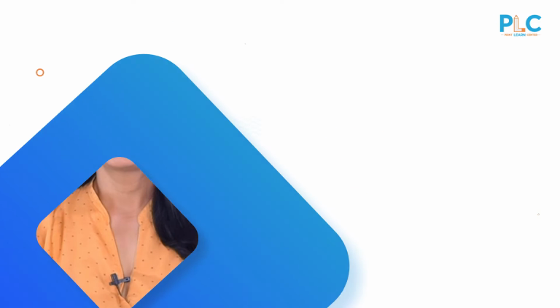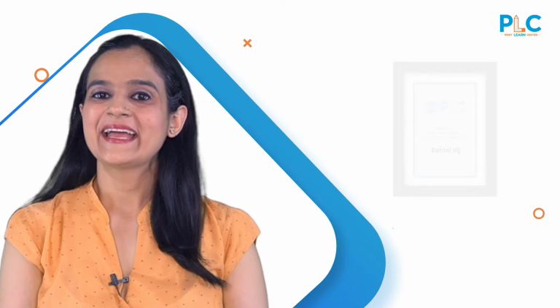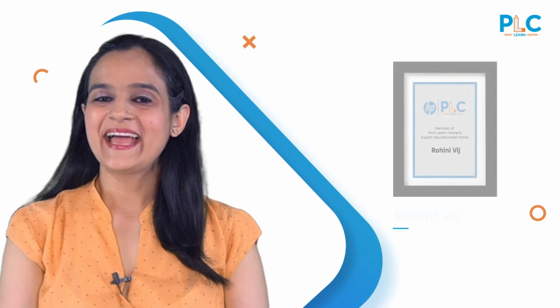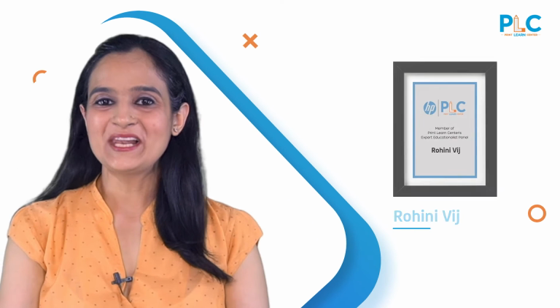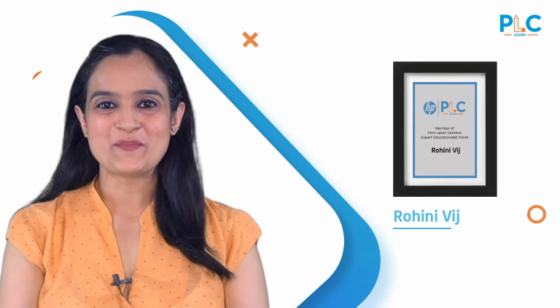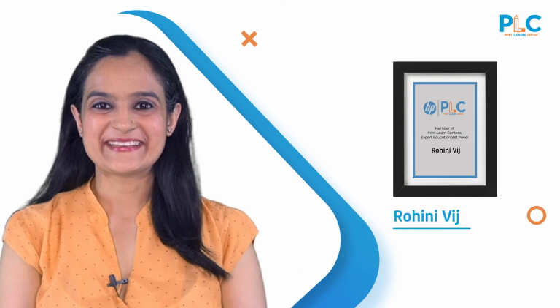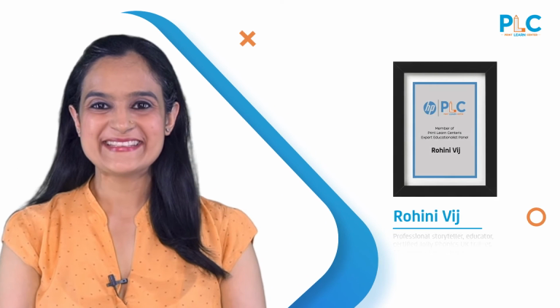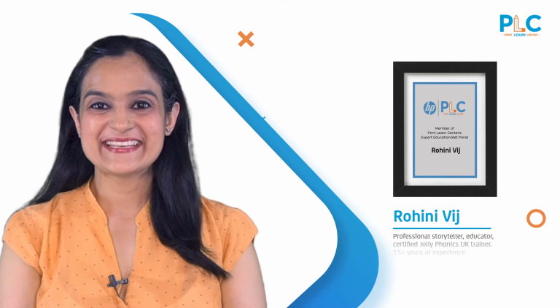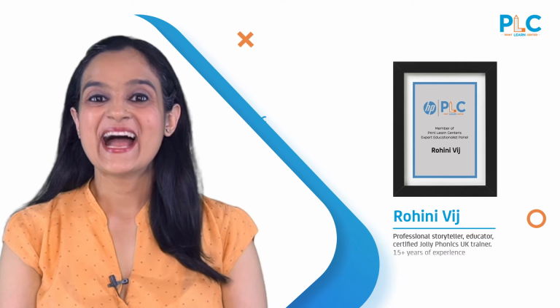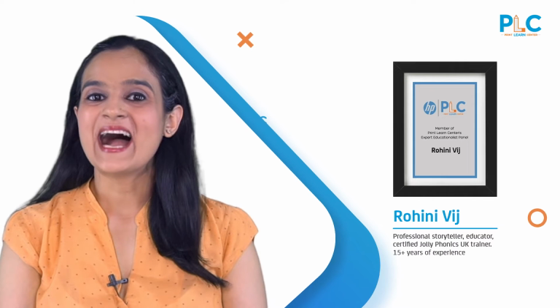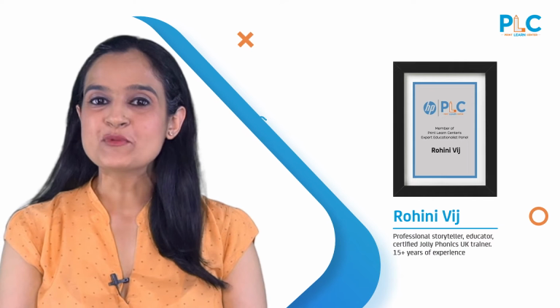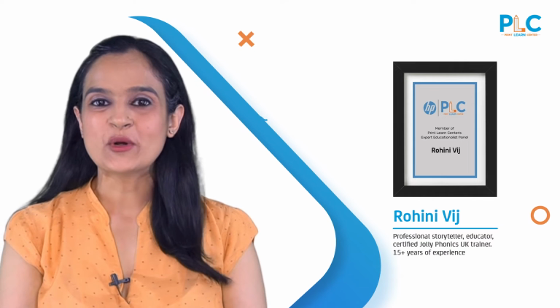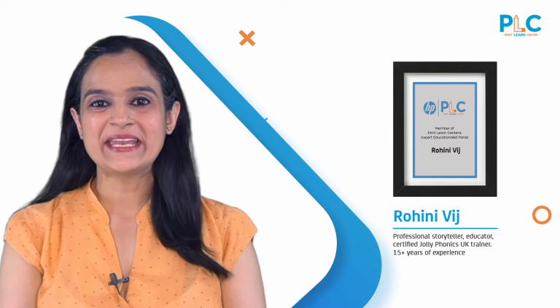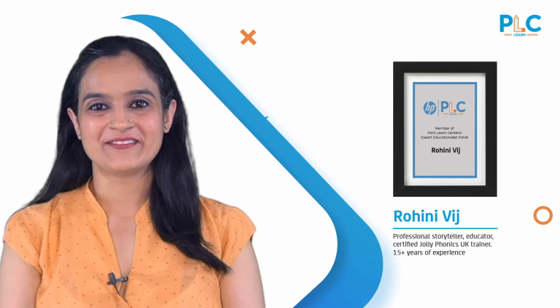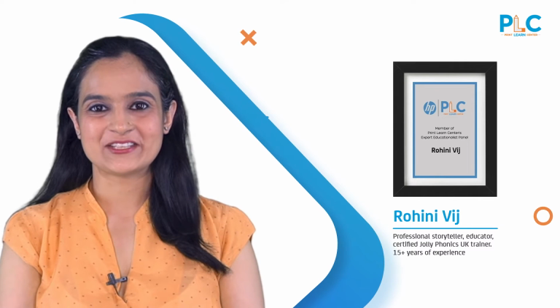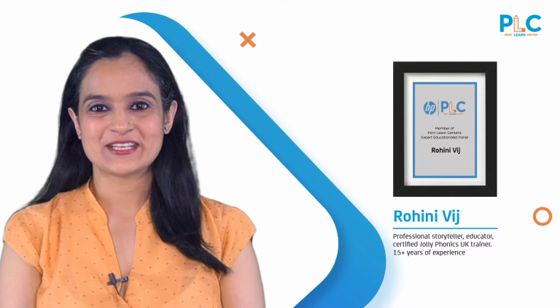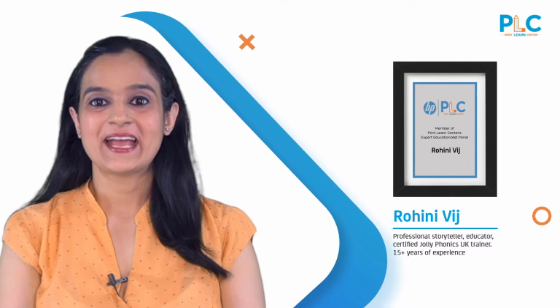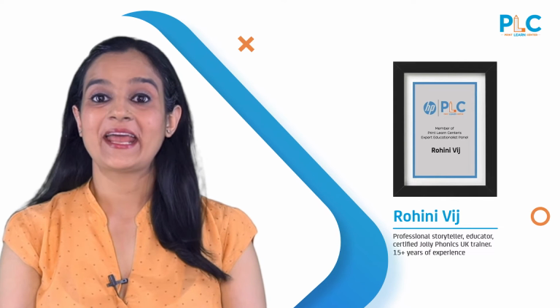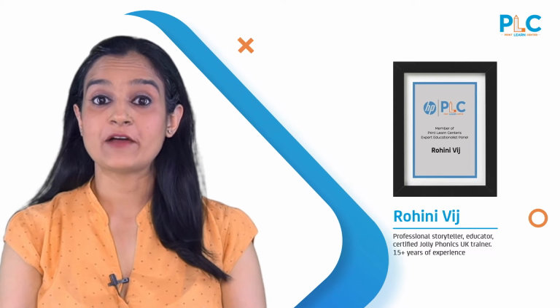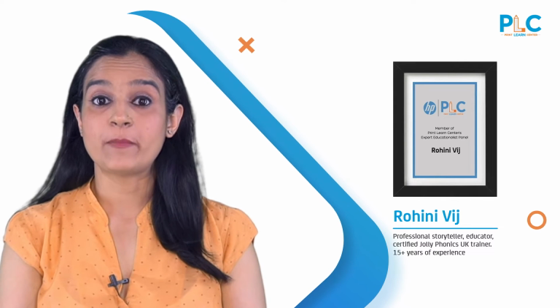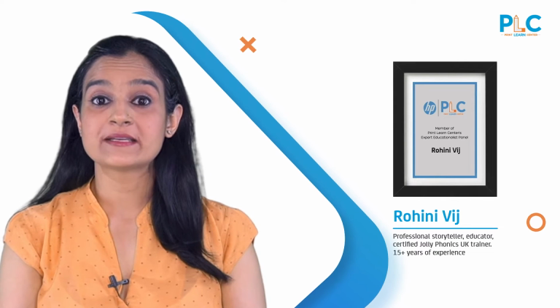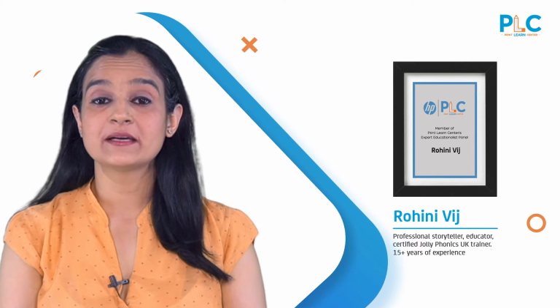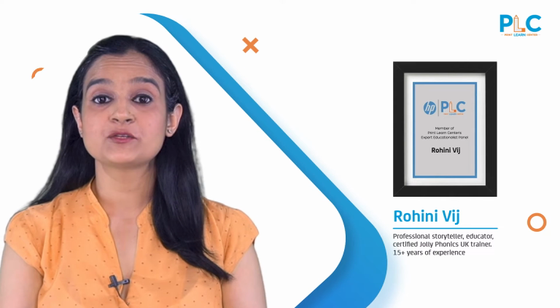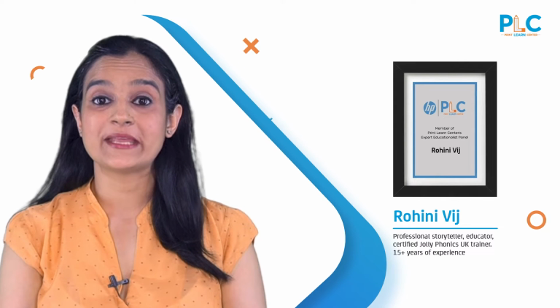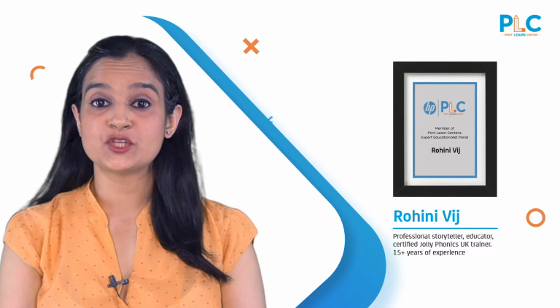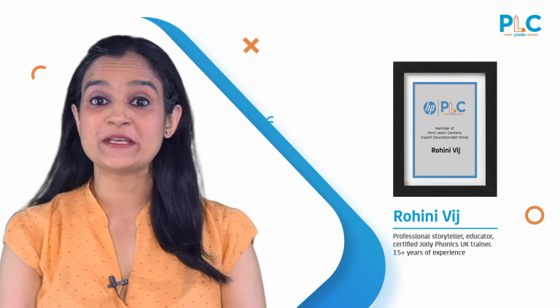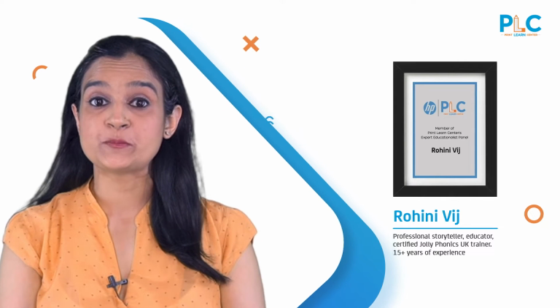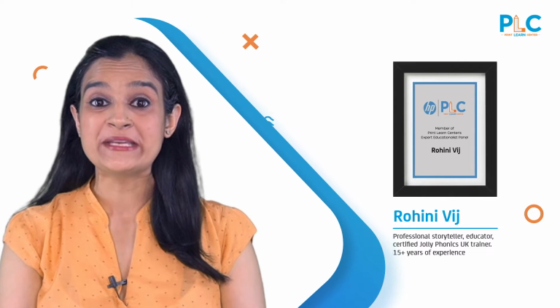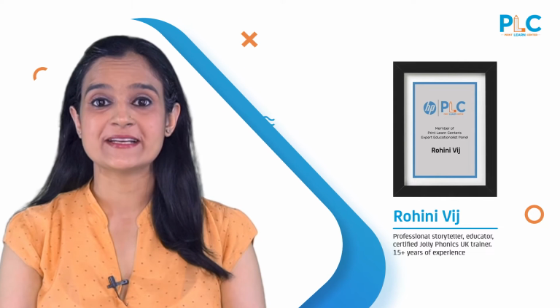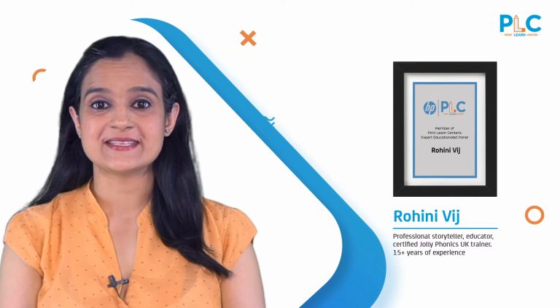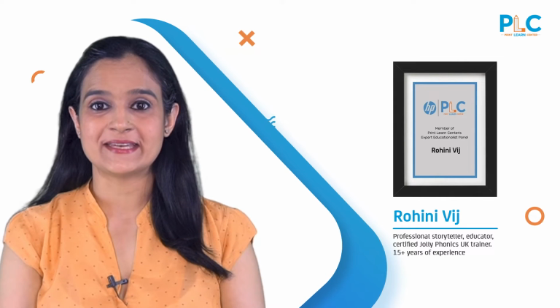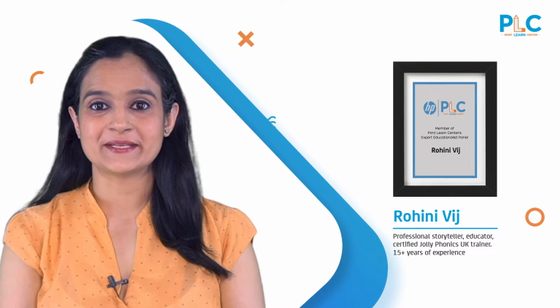Hello parents, I'm Rohini Vij and I have partnered with HP's PrintLearn Centre.